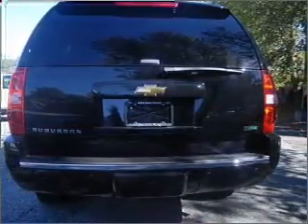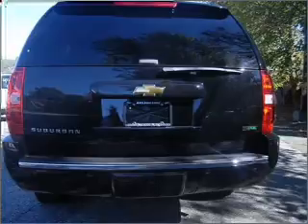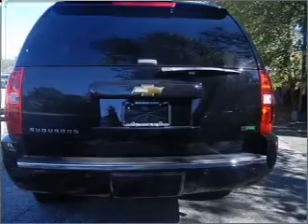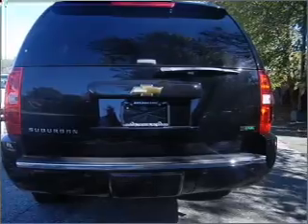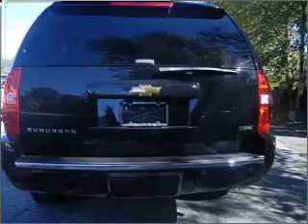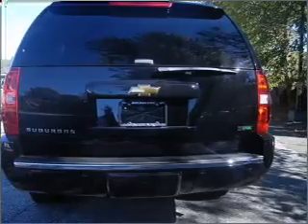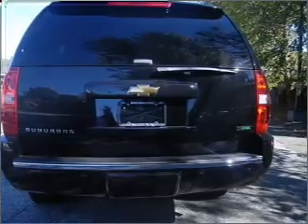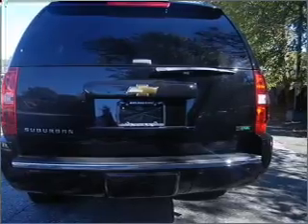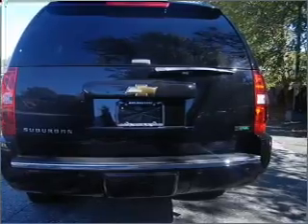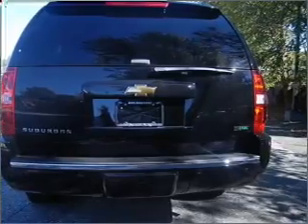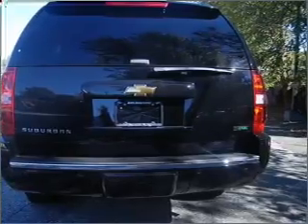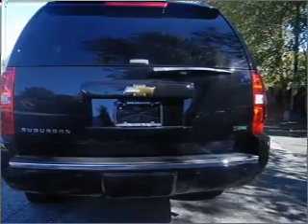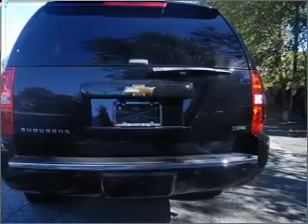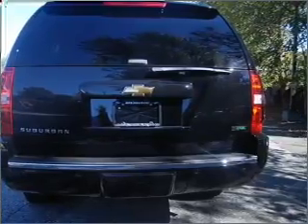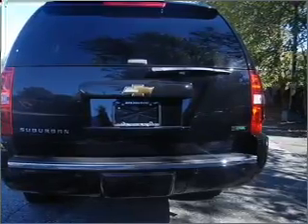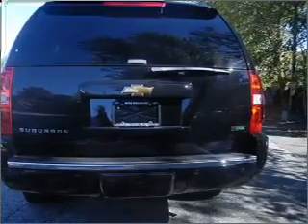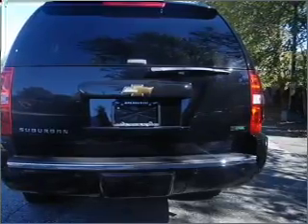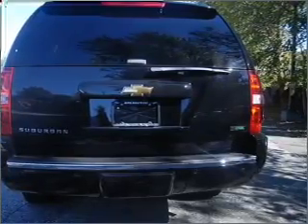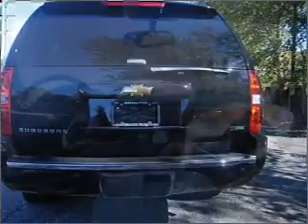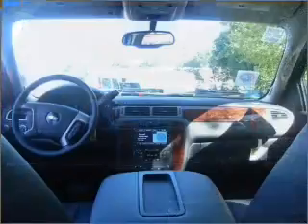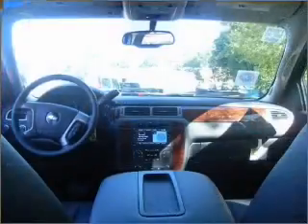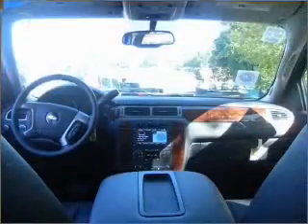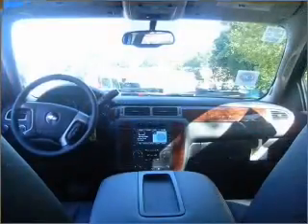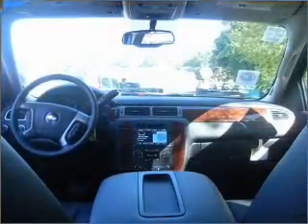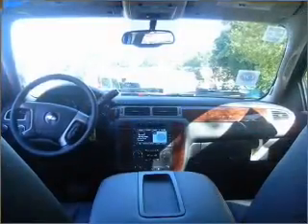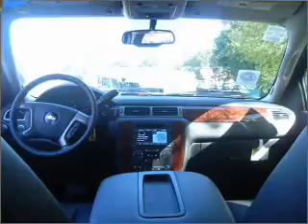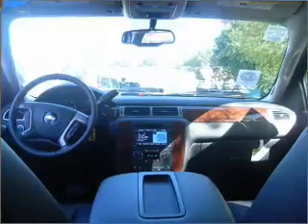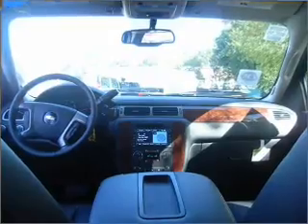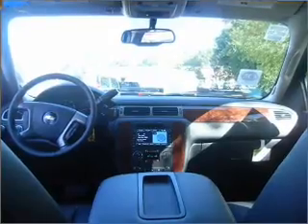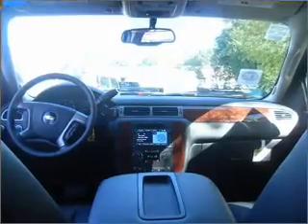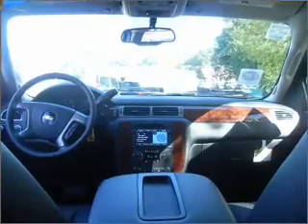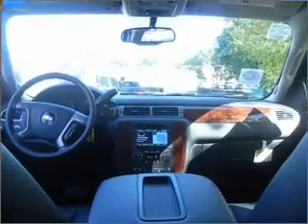Indulge in the comfort of heated seats. Enjoy the flexibility of multi-zone temperature controls. Call today to schedule a test drive.